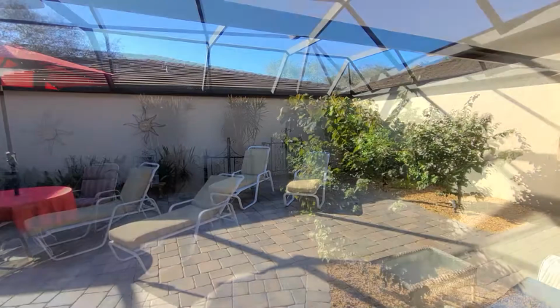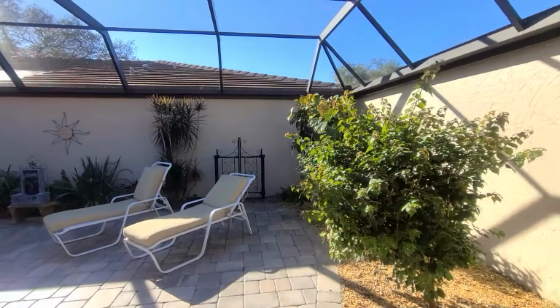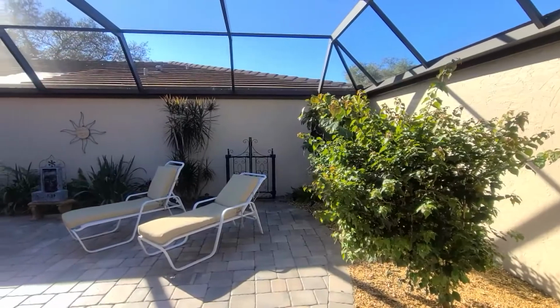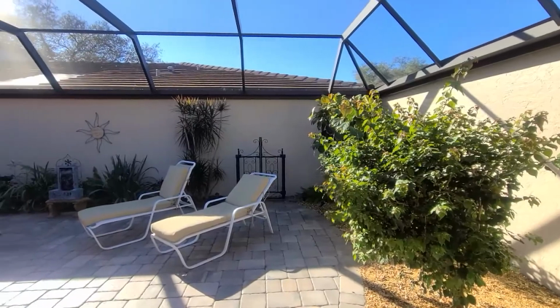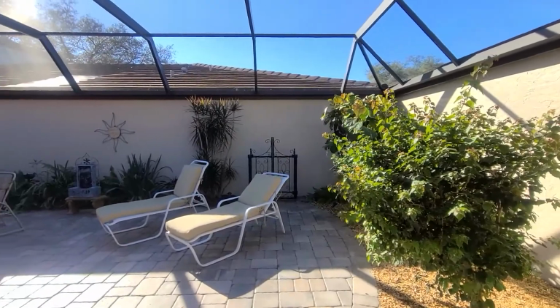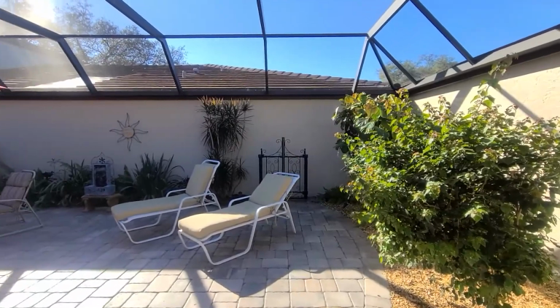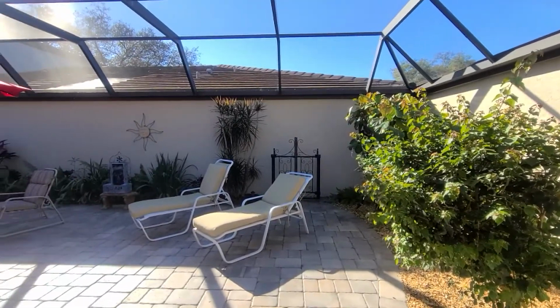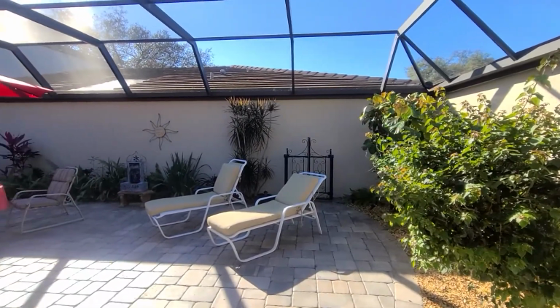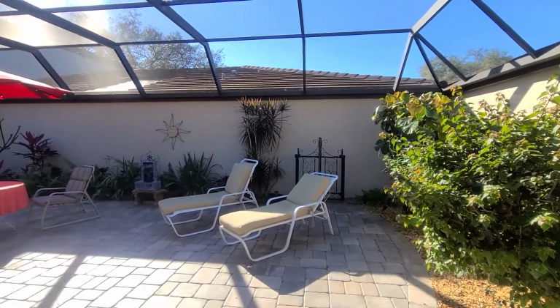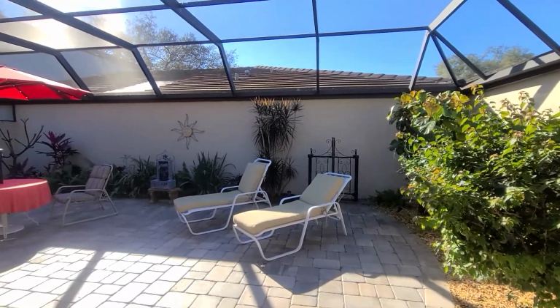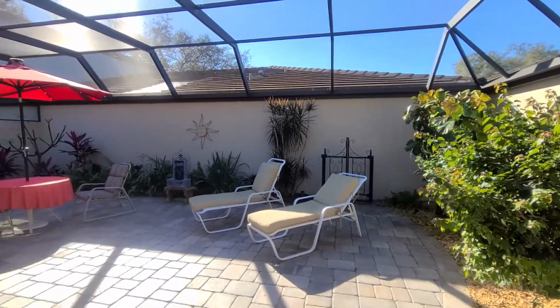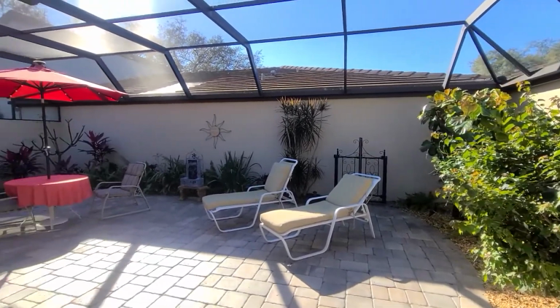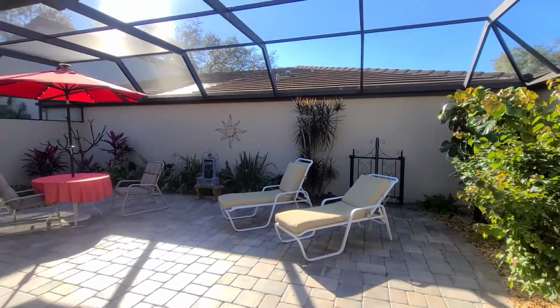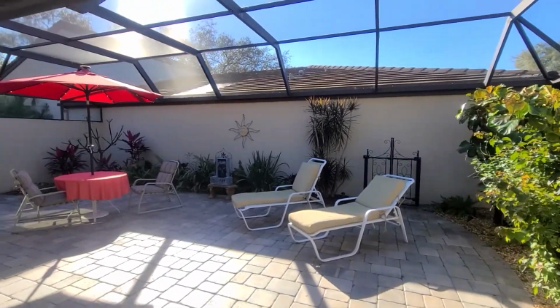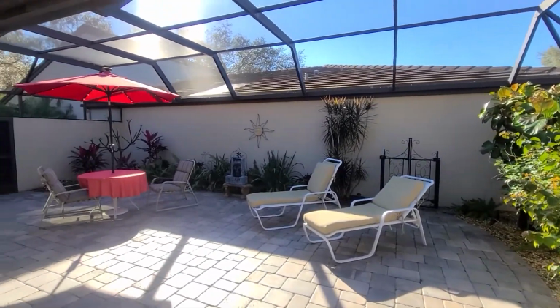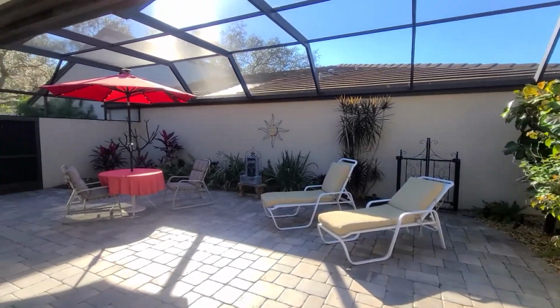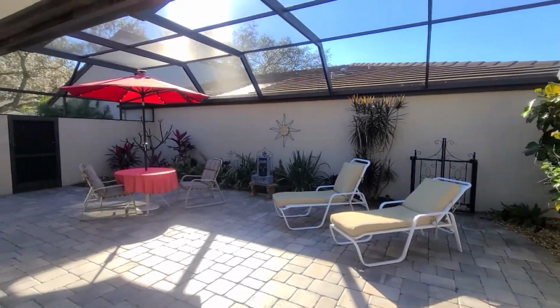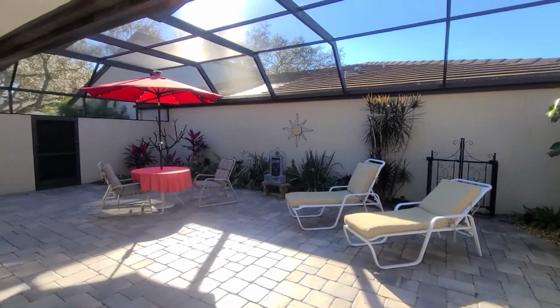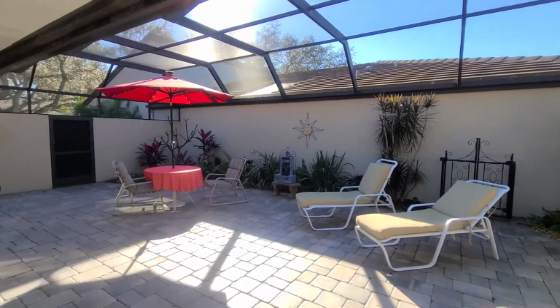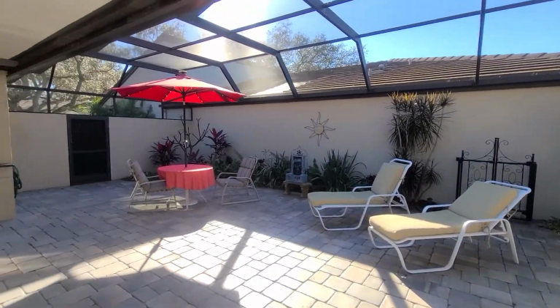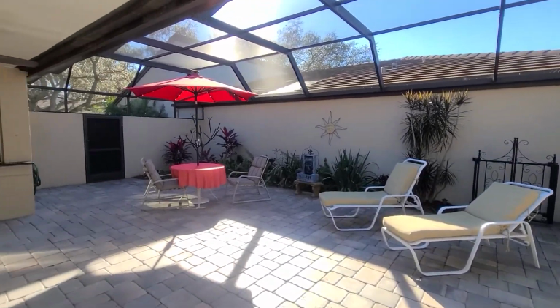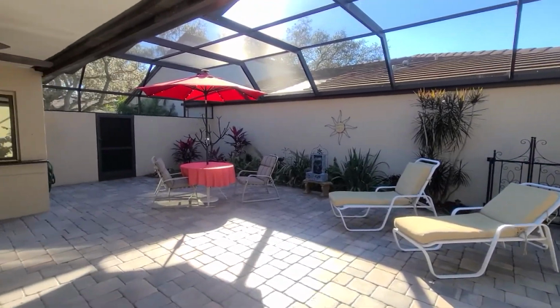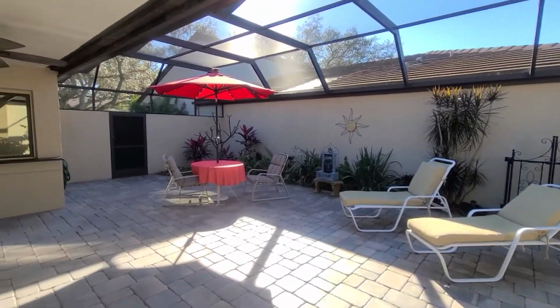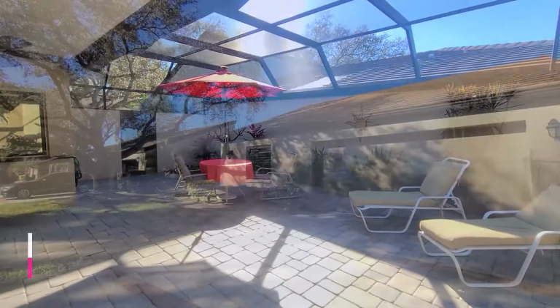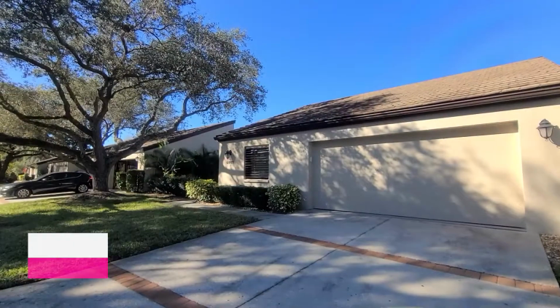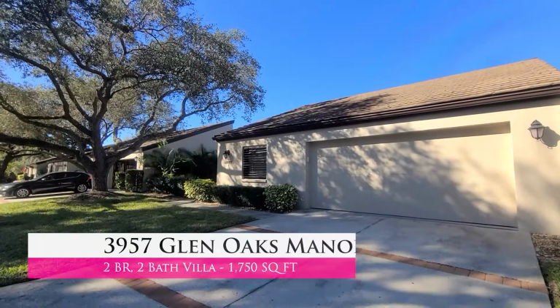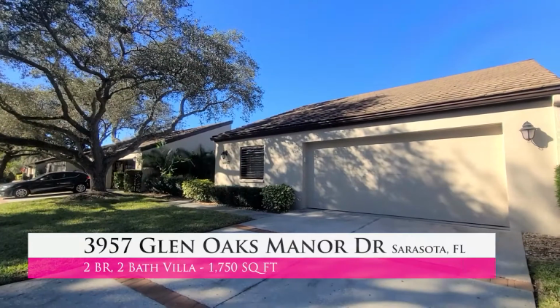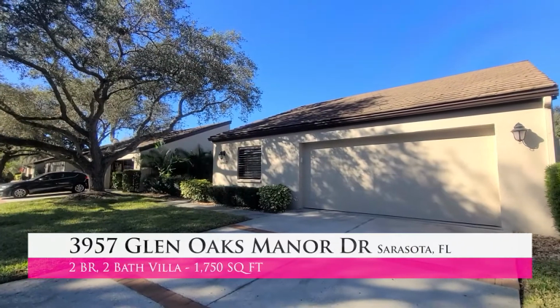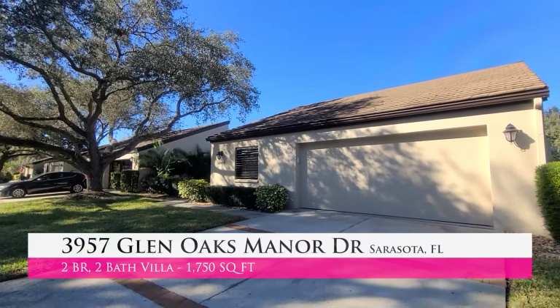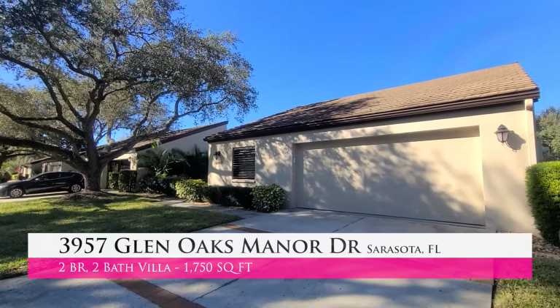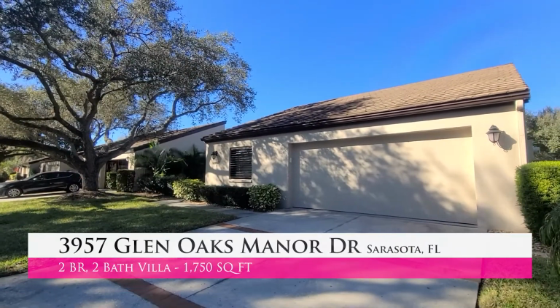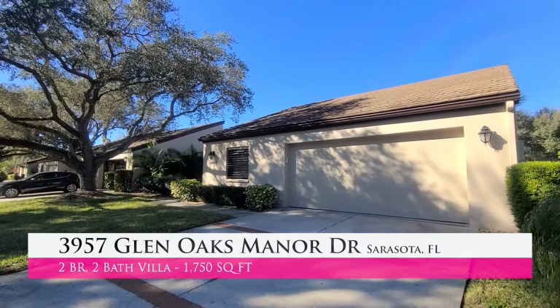Thank you so much for joining me today for Tour Tuesday from the beautiful courtyard of this two-bedroom, two-bath villa in Glen Oaks.